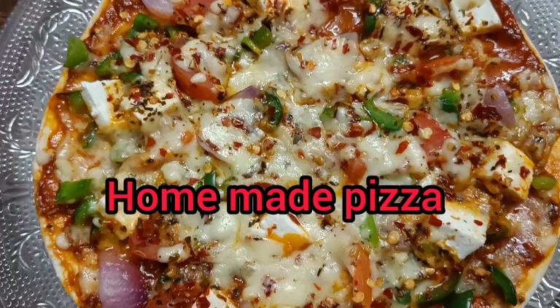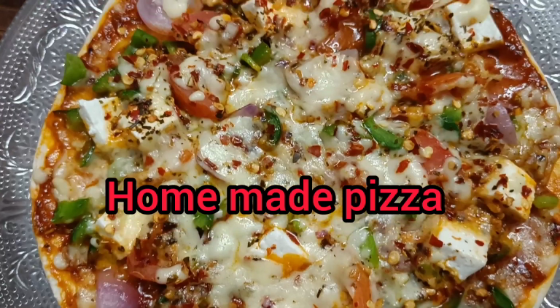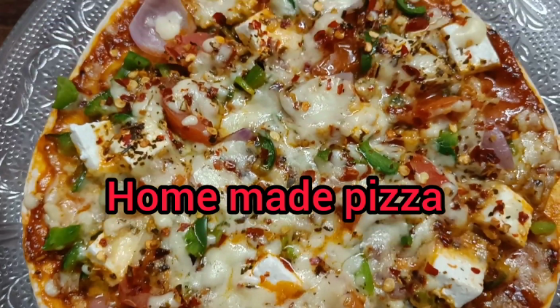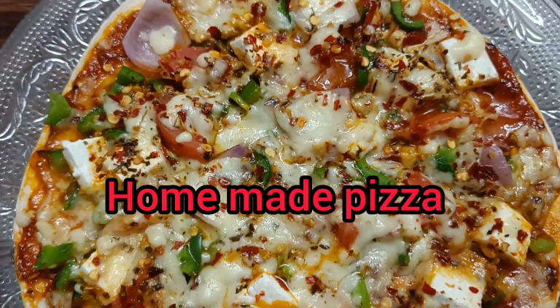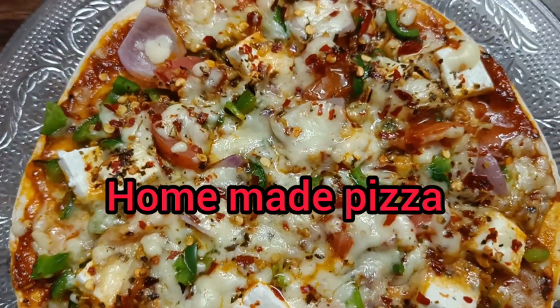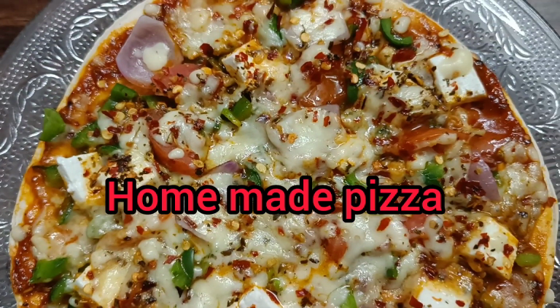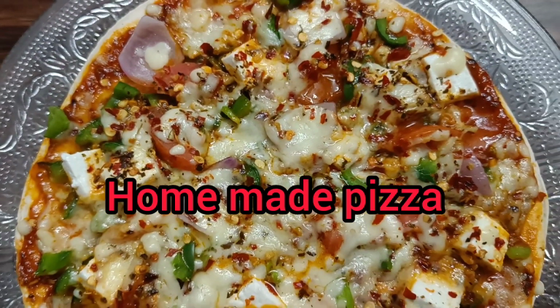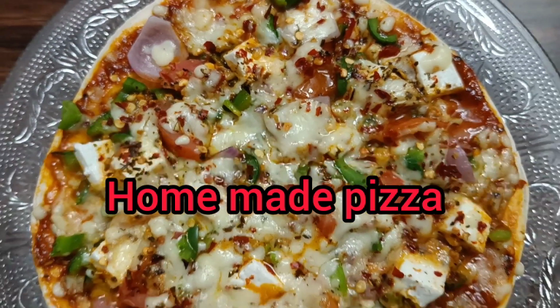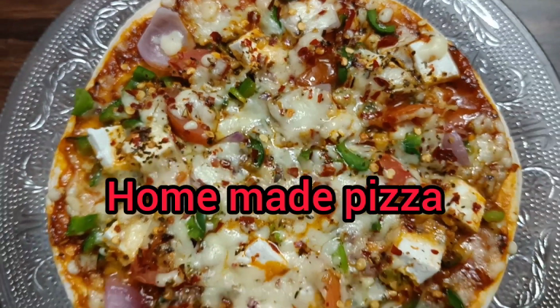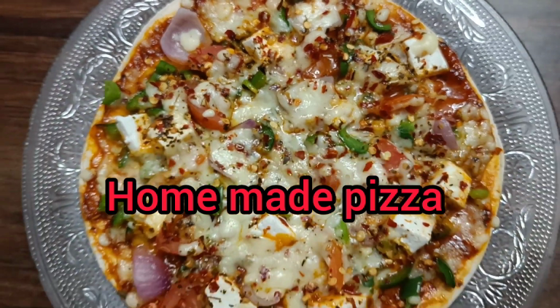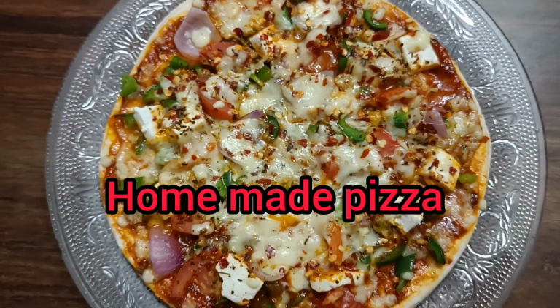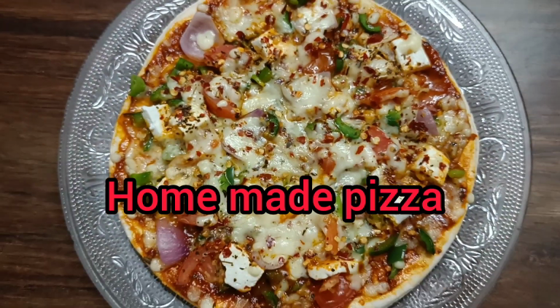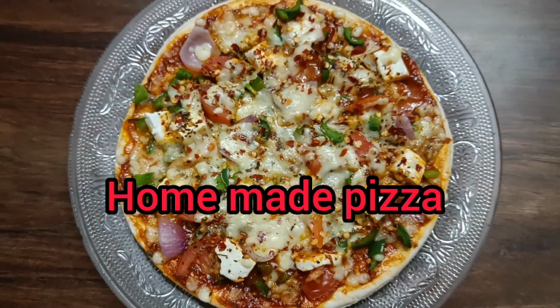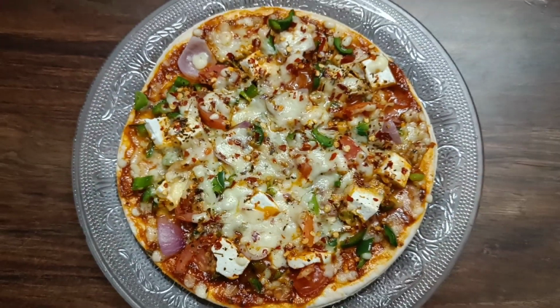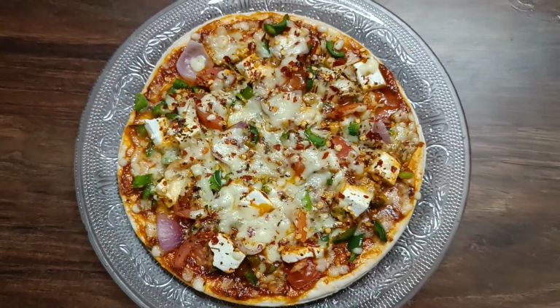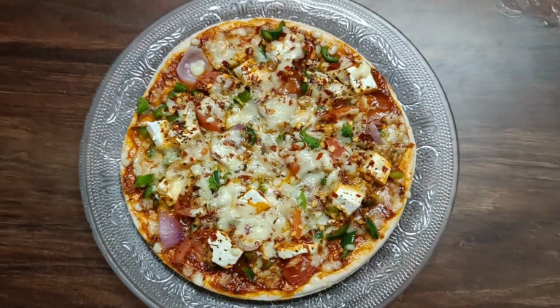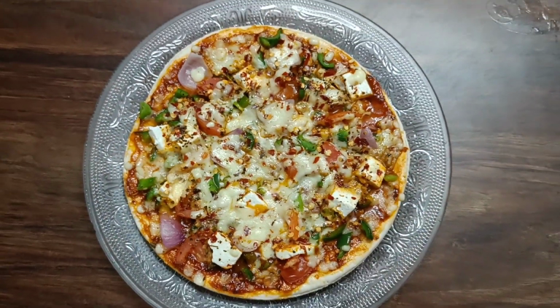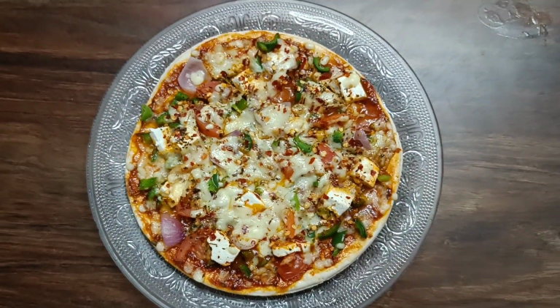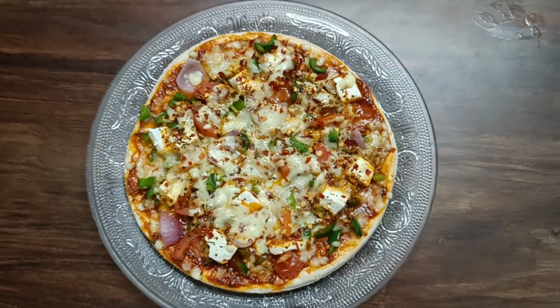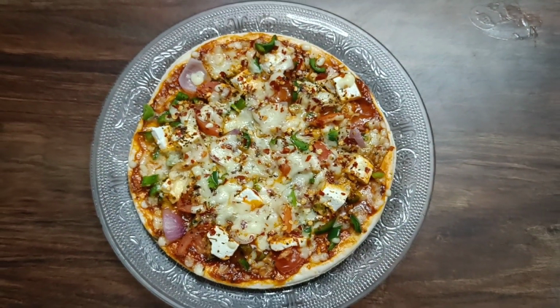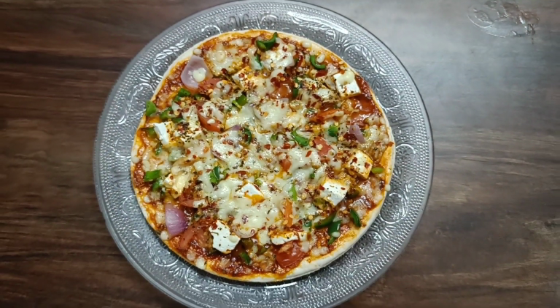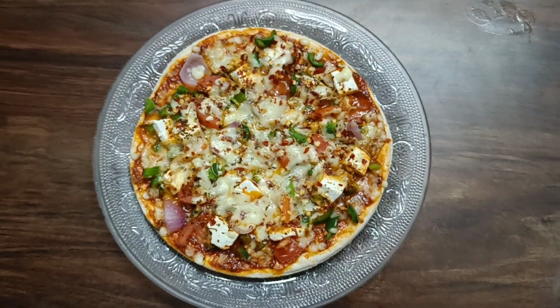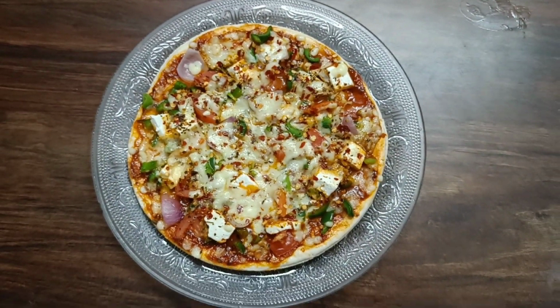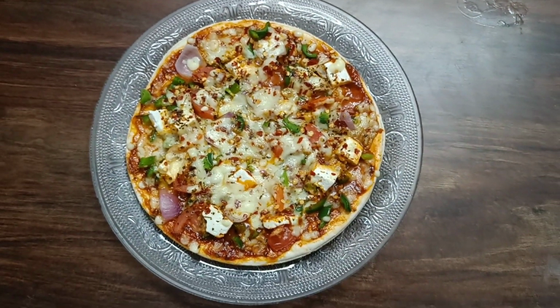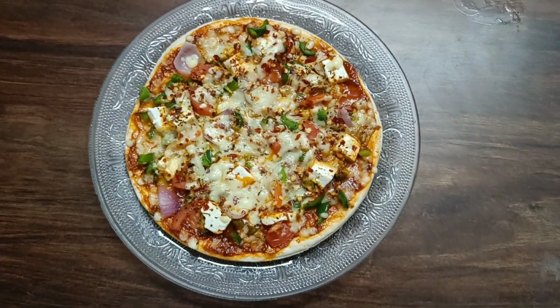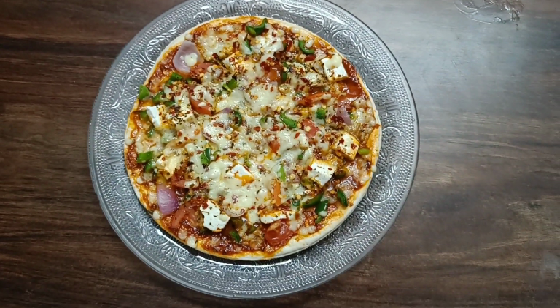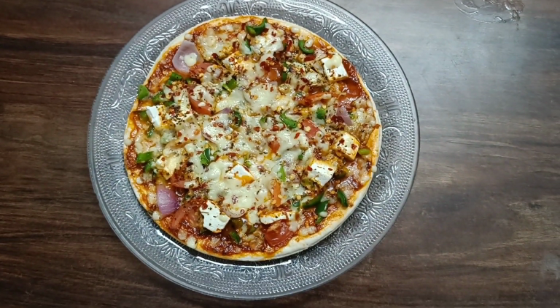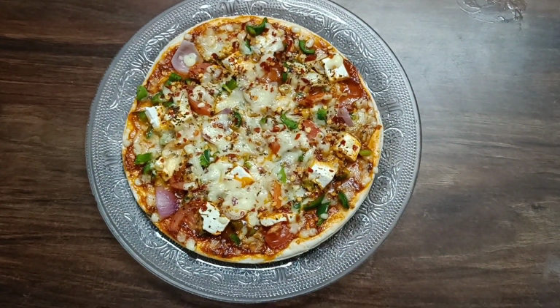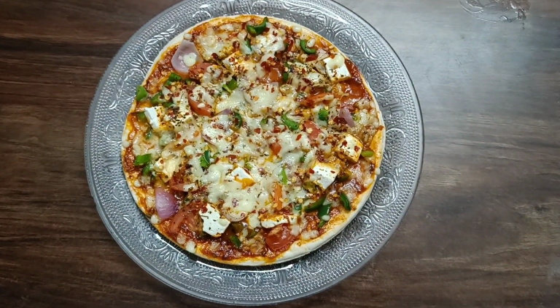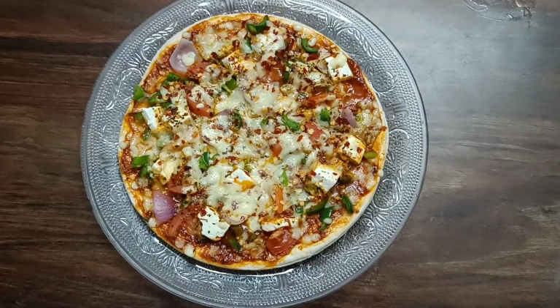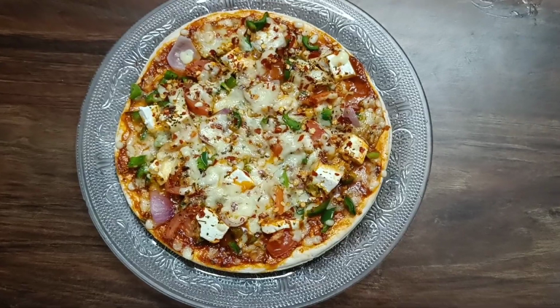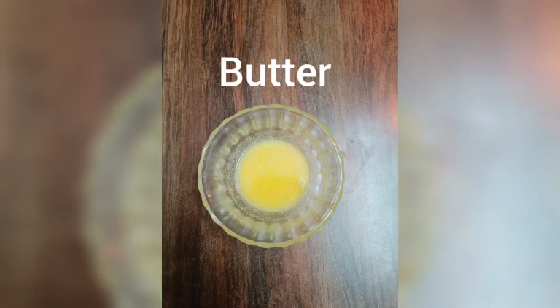Hello, lovely viewers. So, today we will make homemade pizza which is very easily made in the house. So, let's start making it.